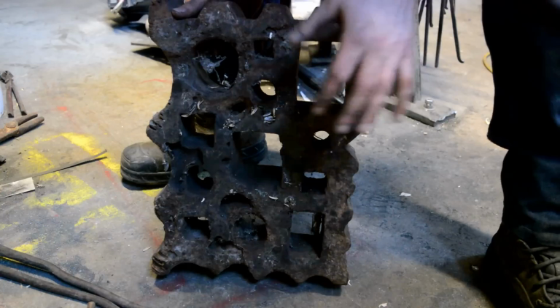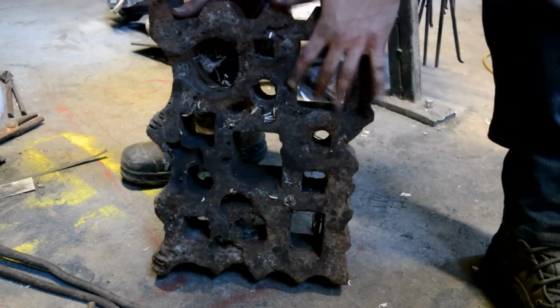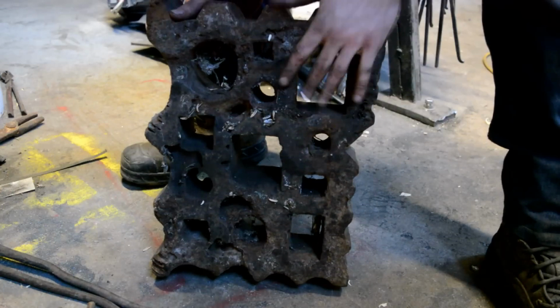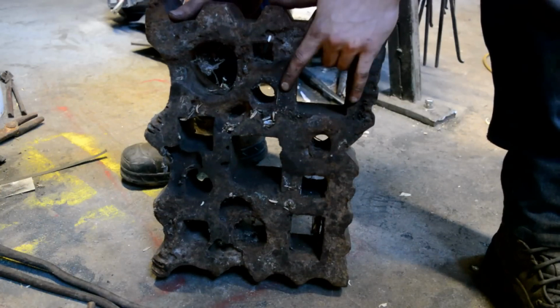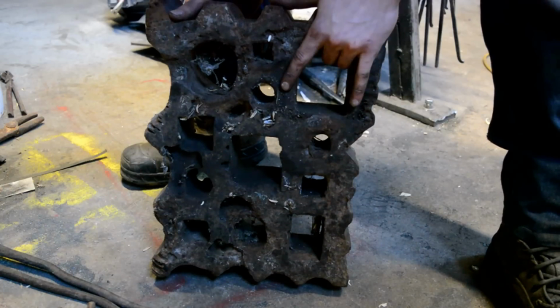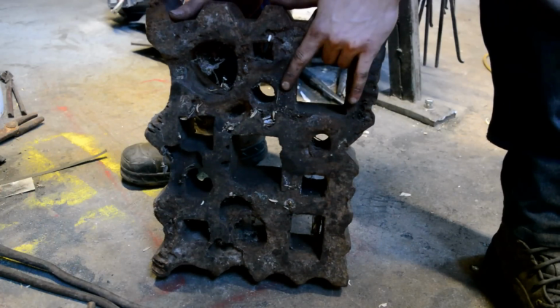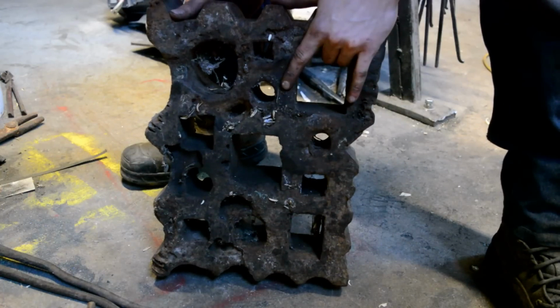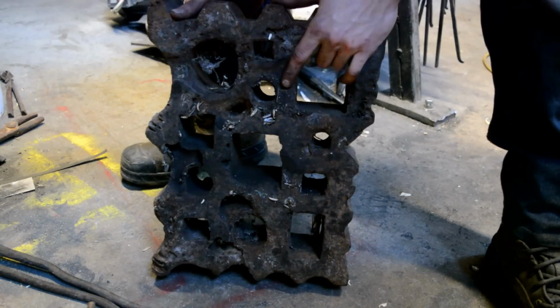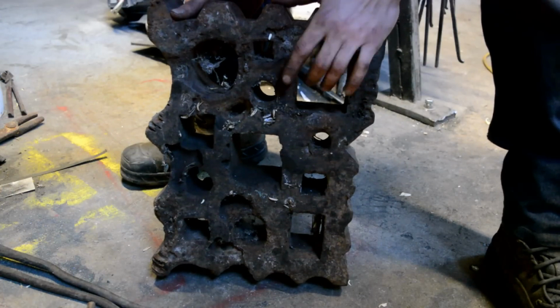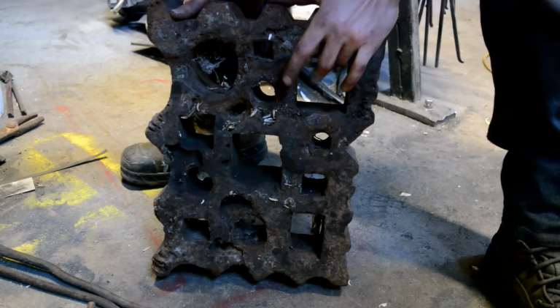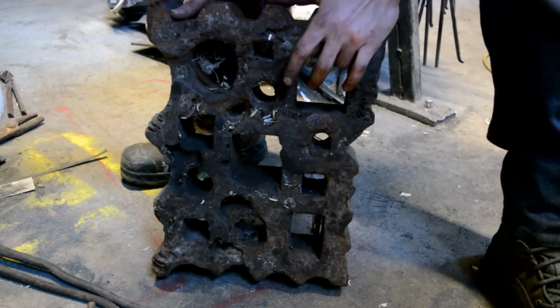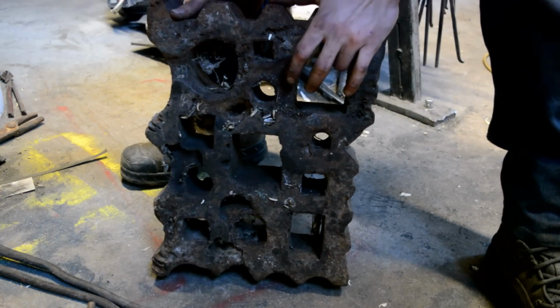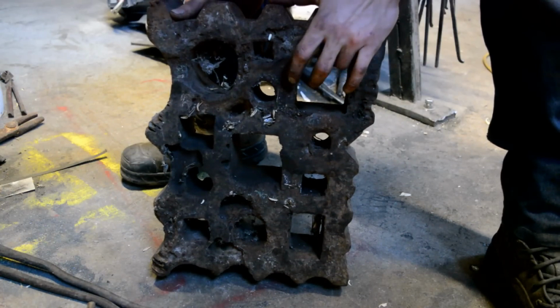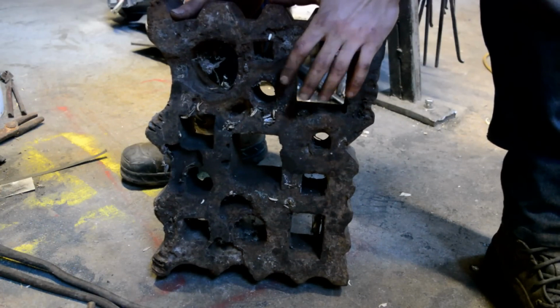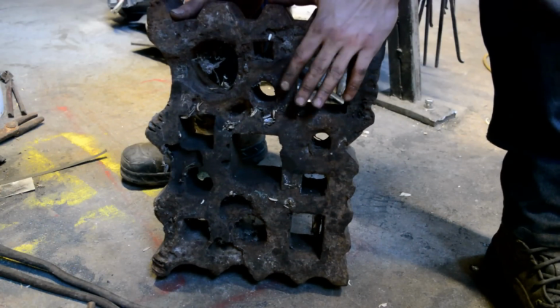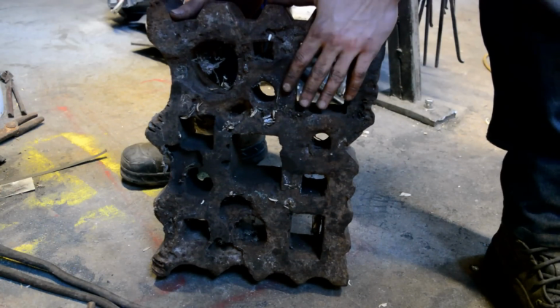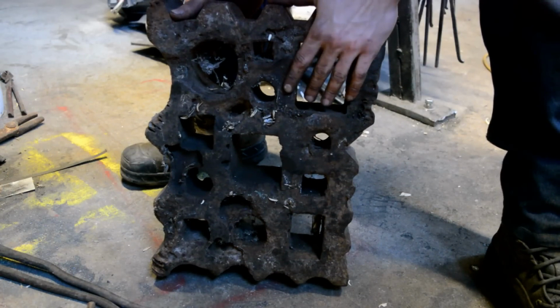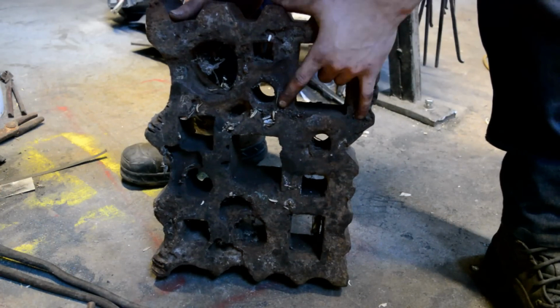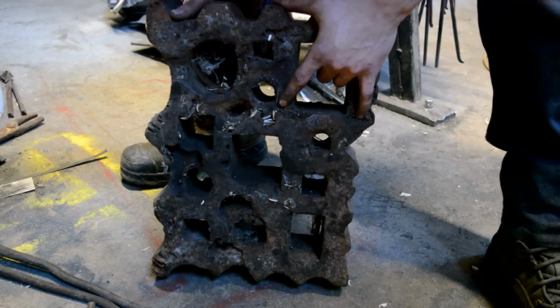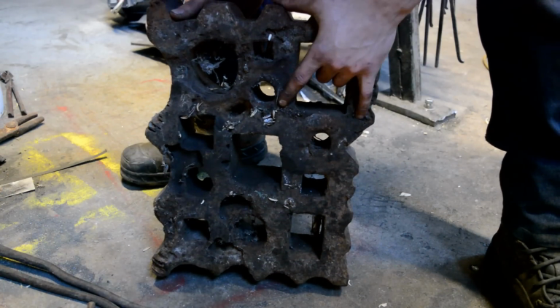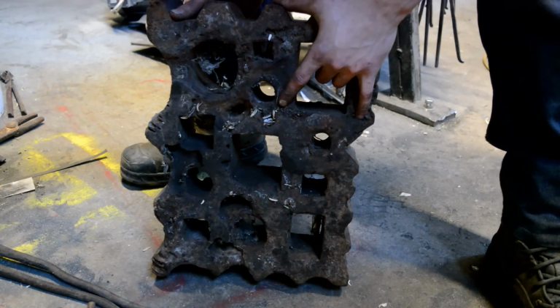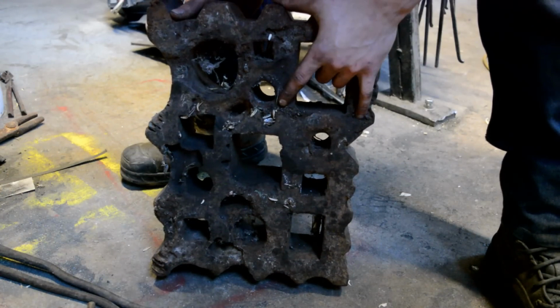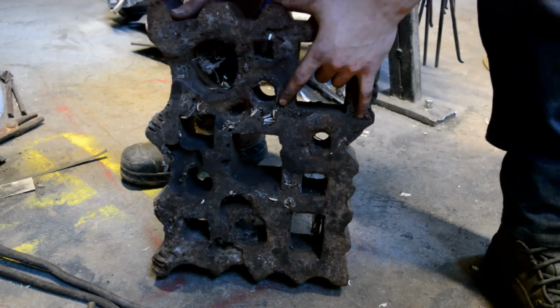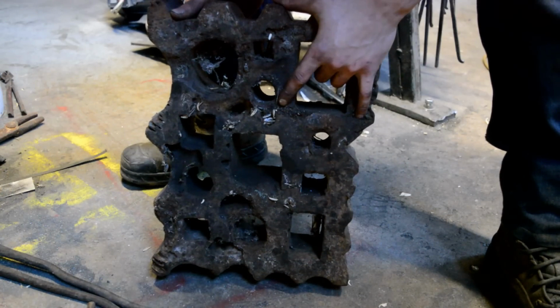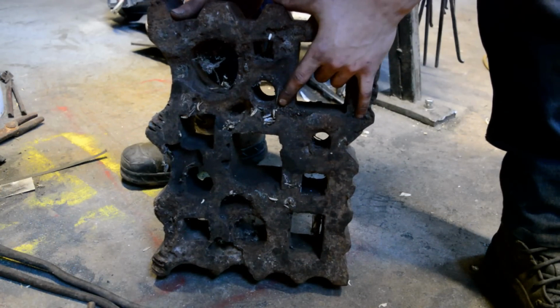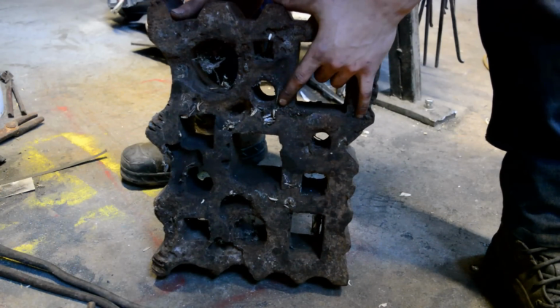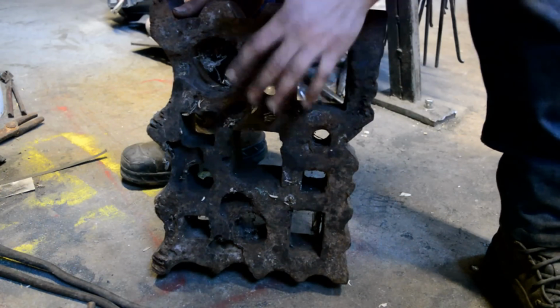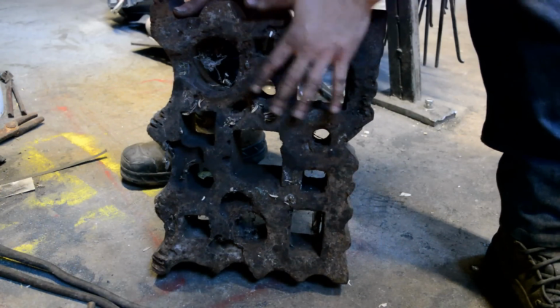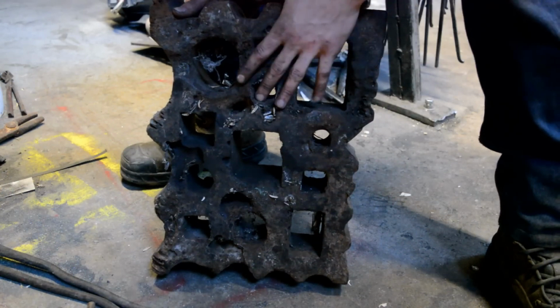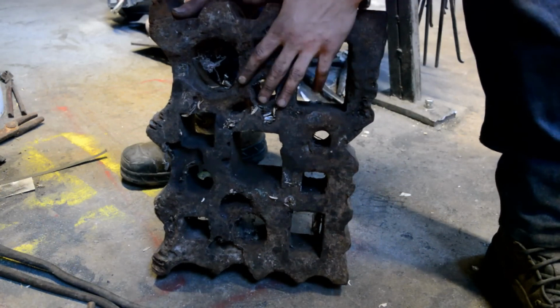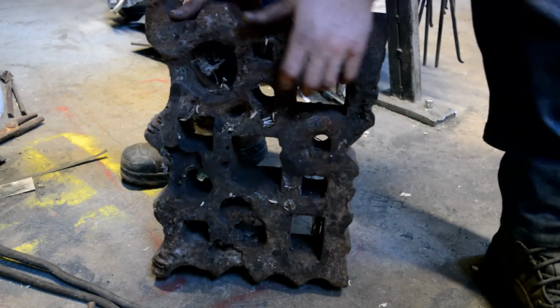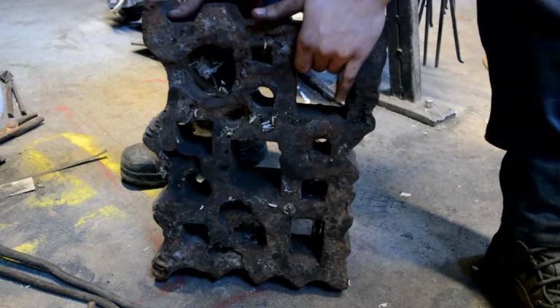Anyway, I got this one because I've been looking for a while and I haven't been able to find one low. So this was my best shot.